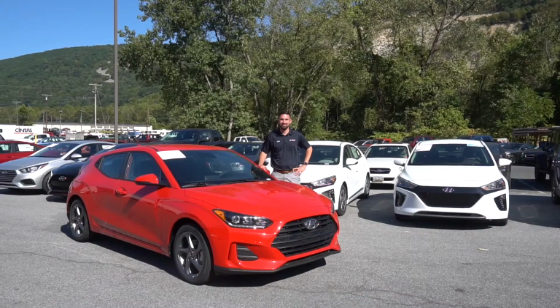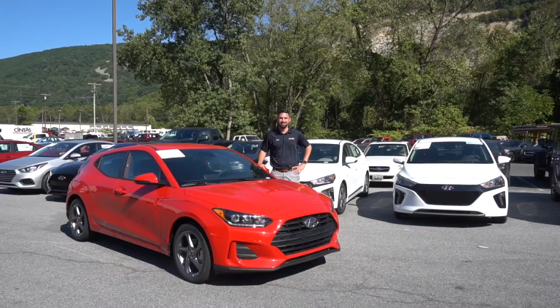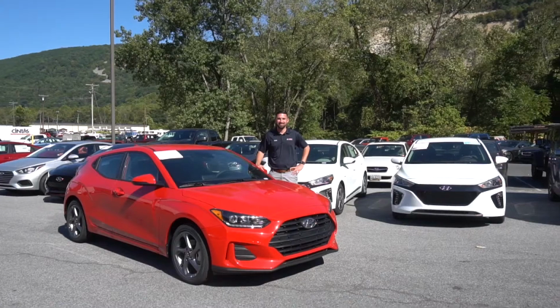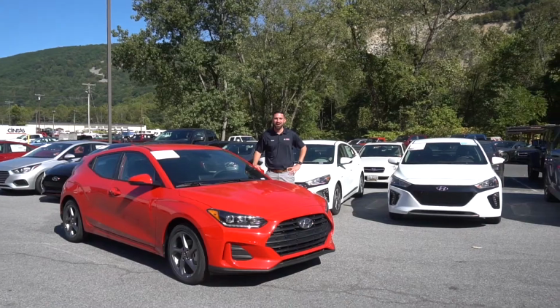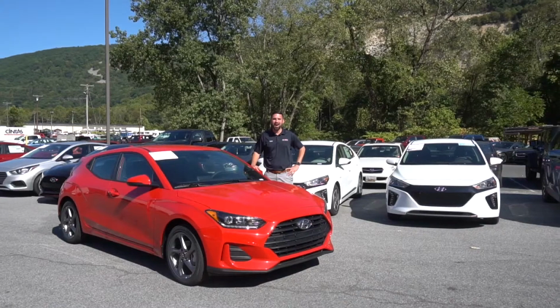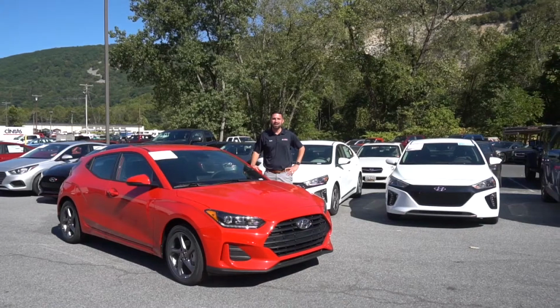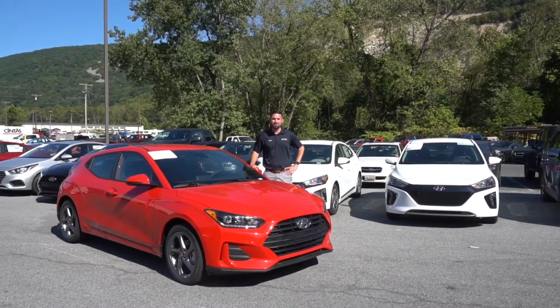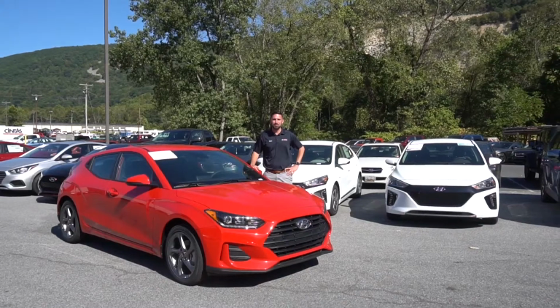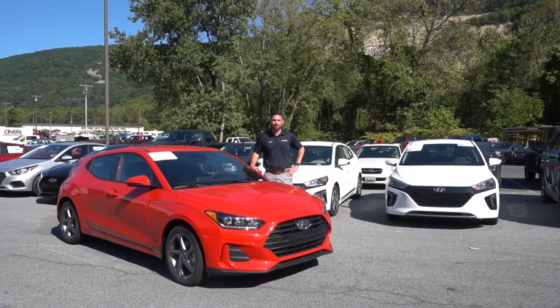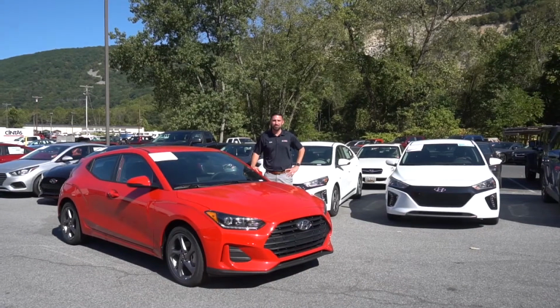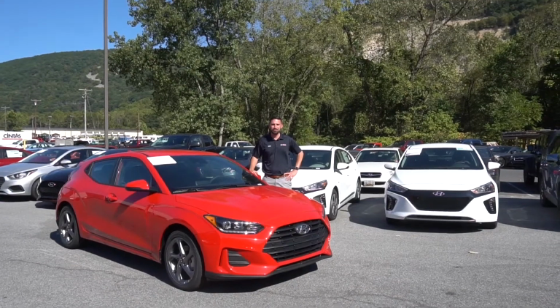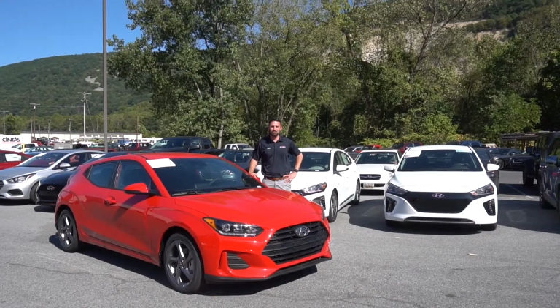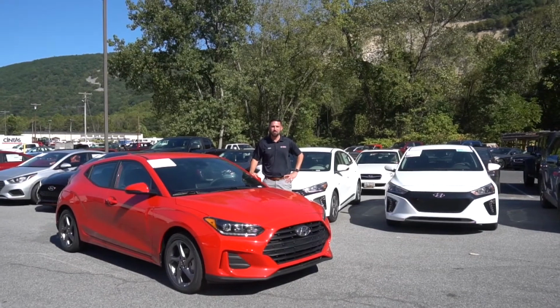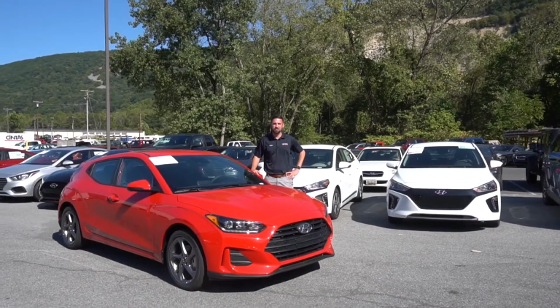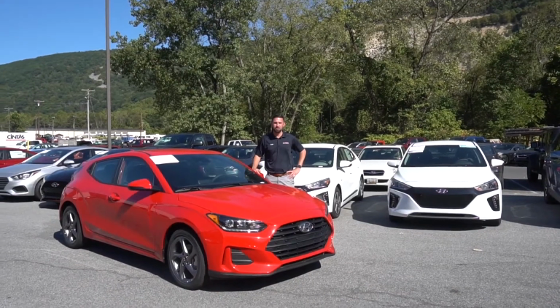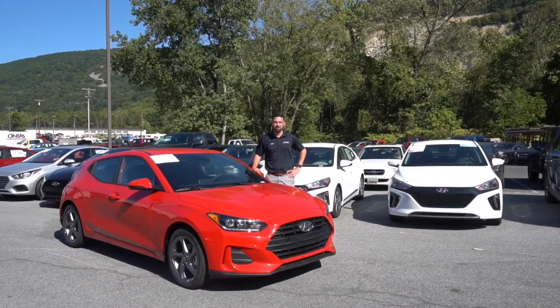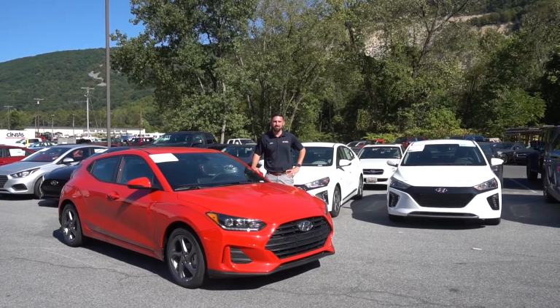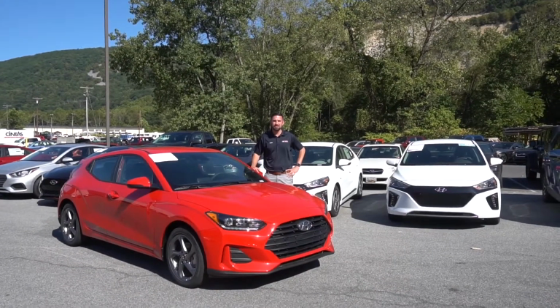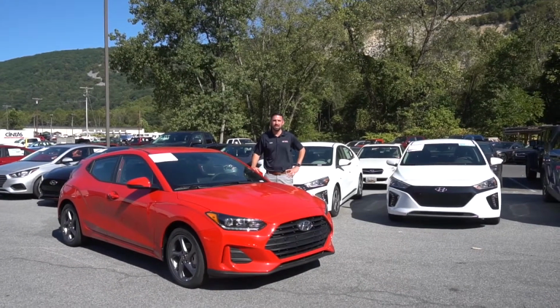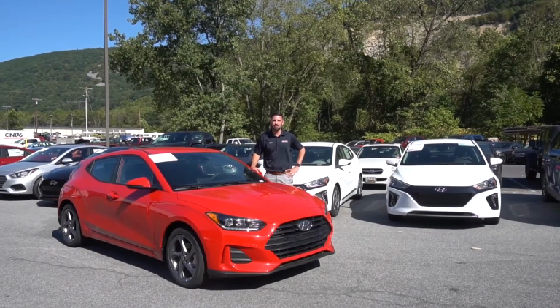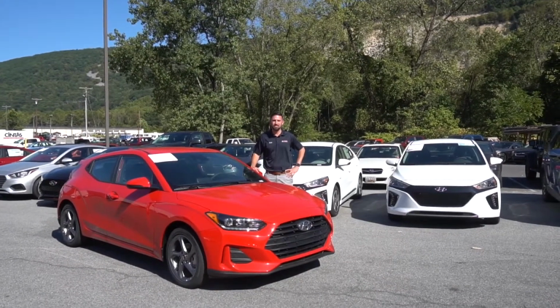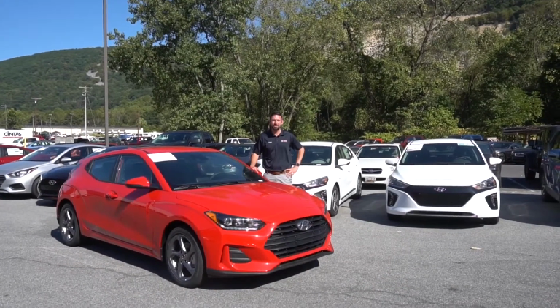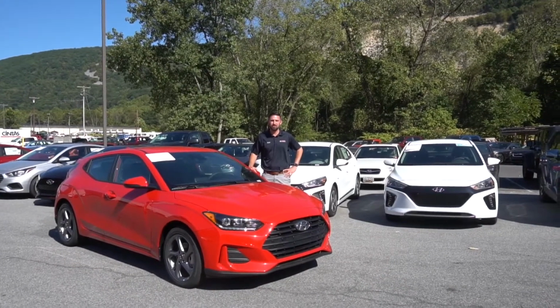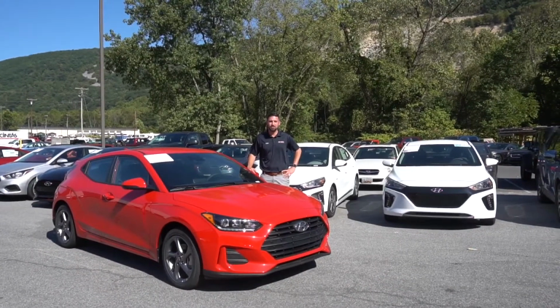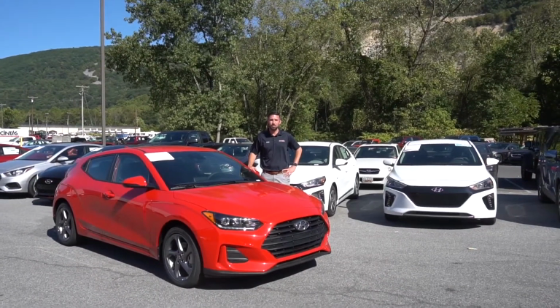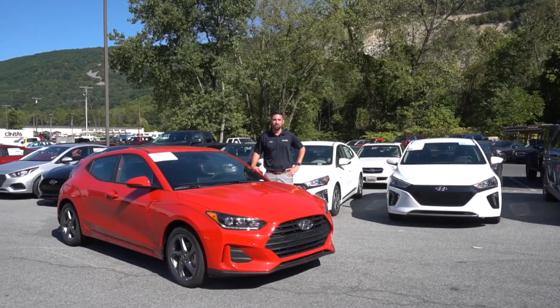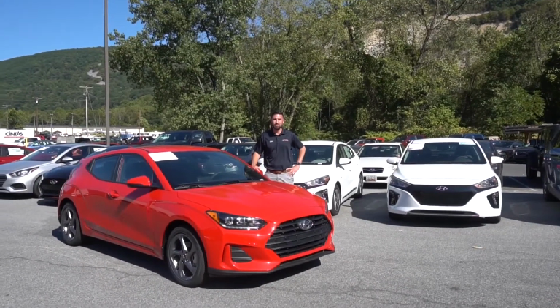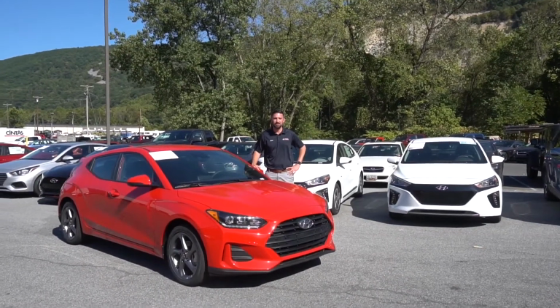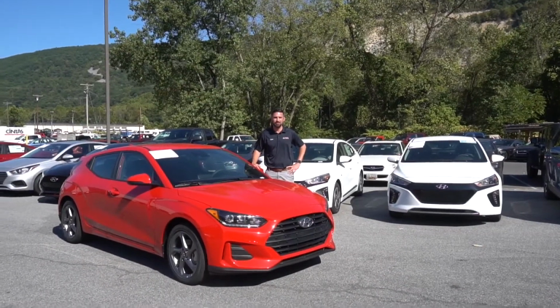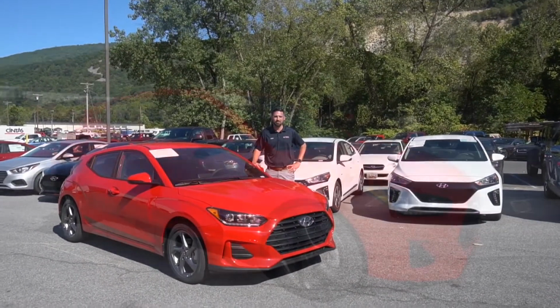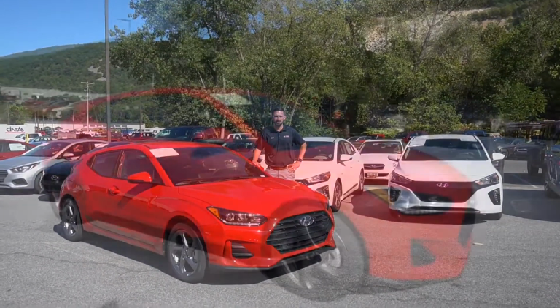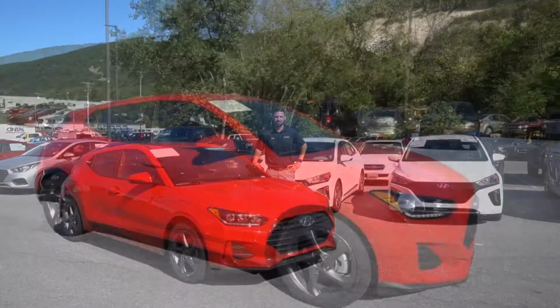Hi, I'm Dylan Pellegrin from Thomas Cumberland. Today we're going to take a look at the 2020 Hyundai Veloster.